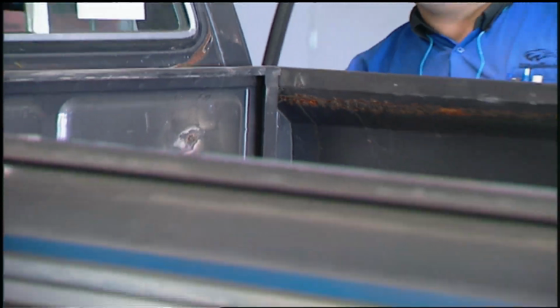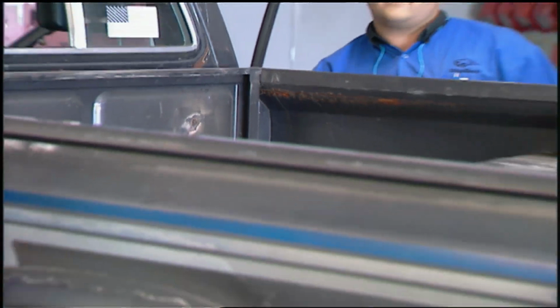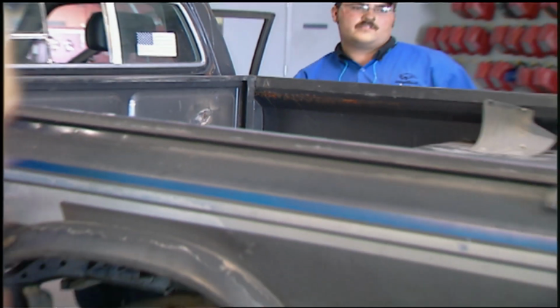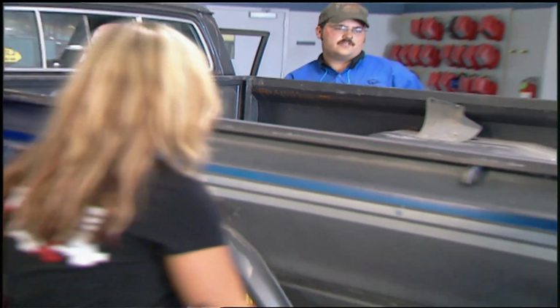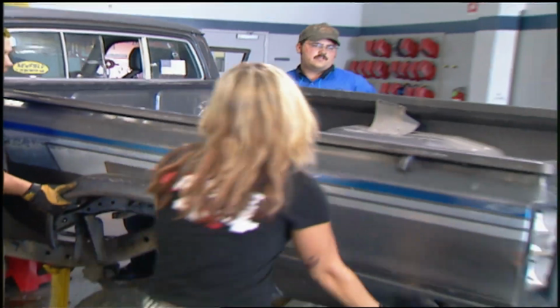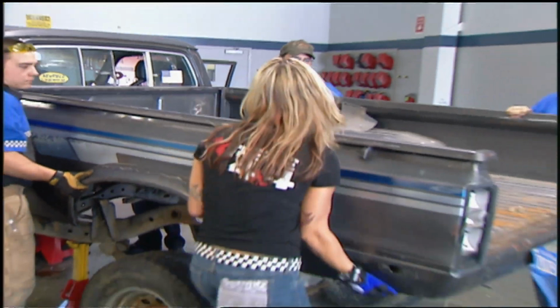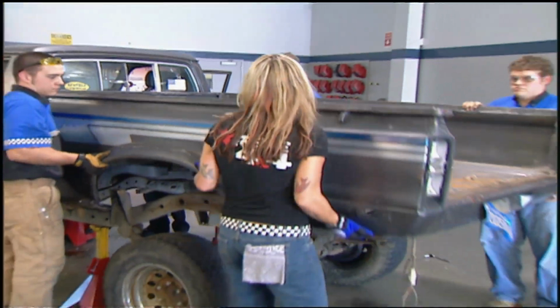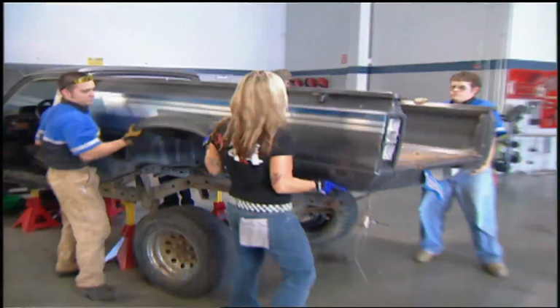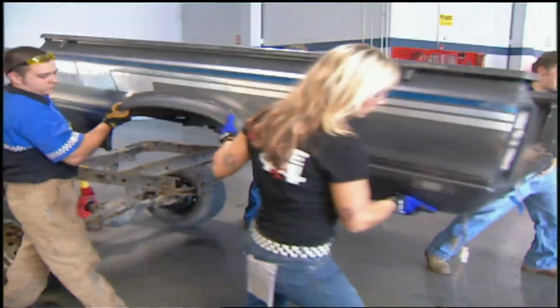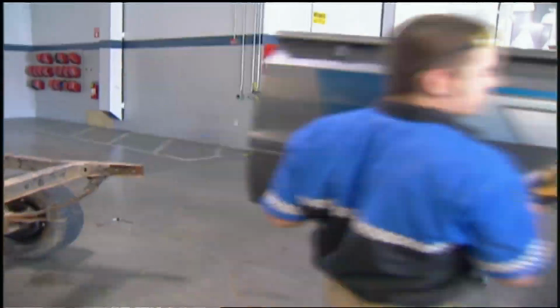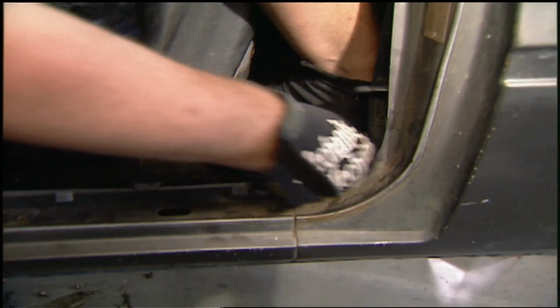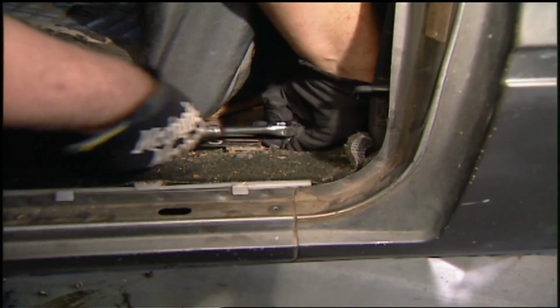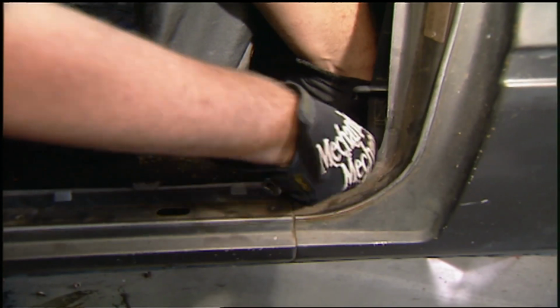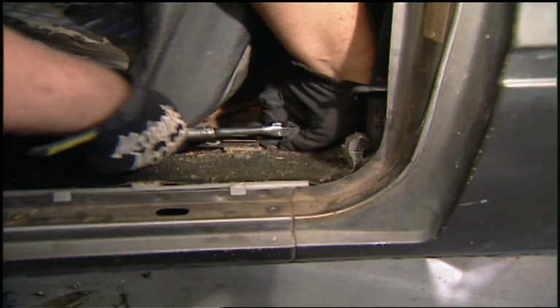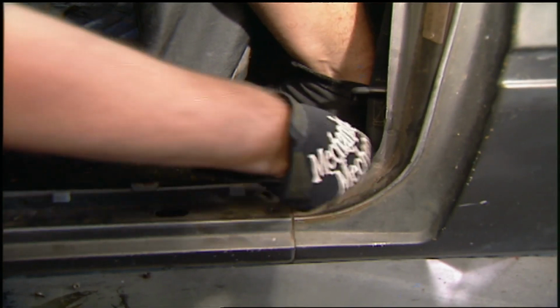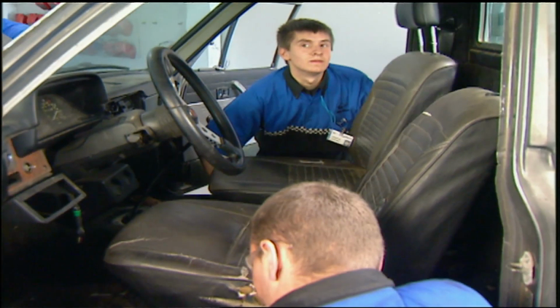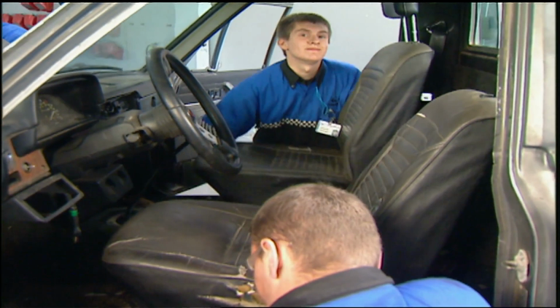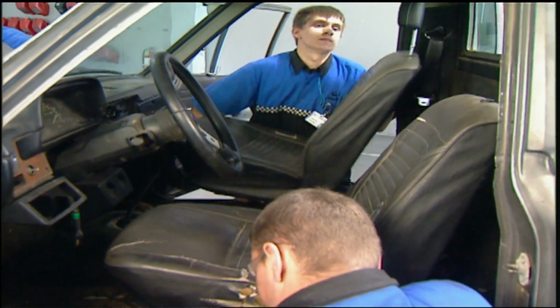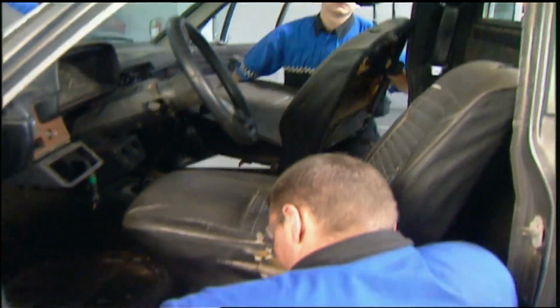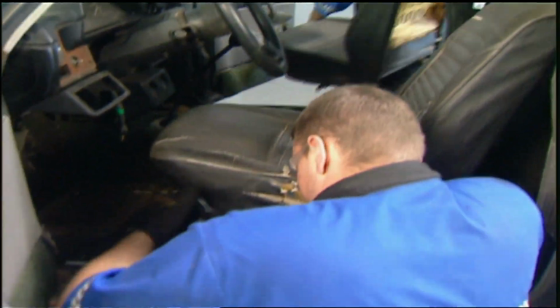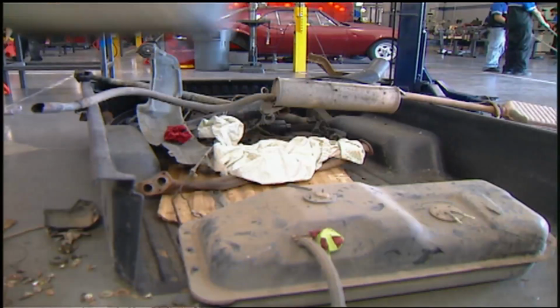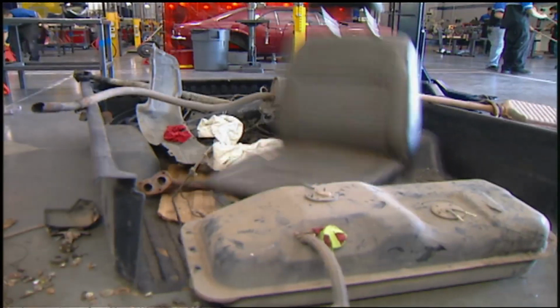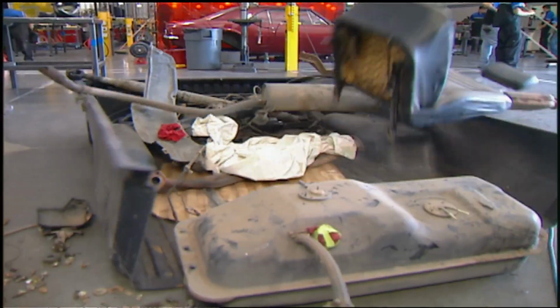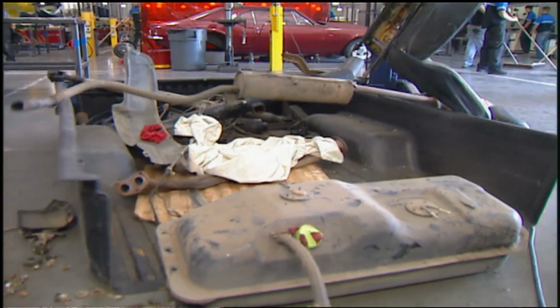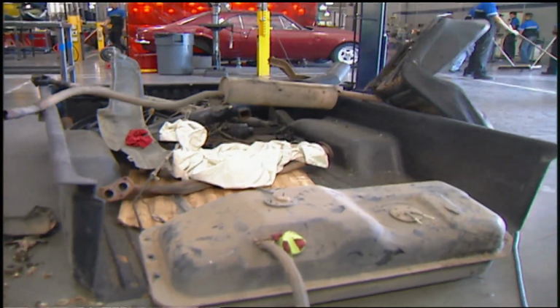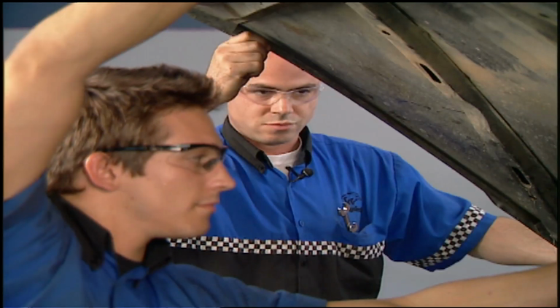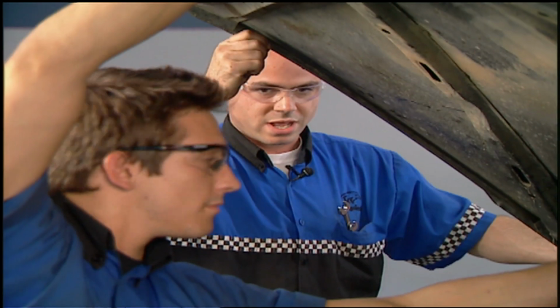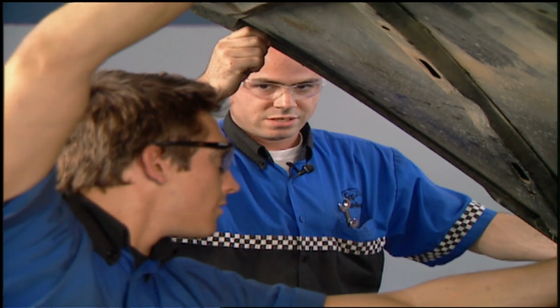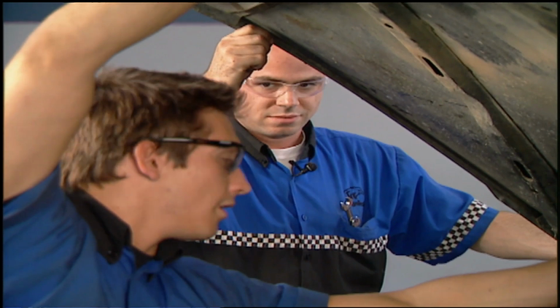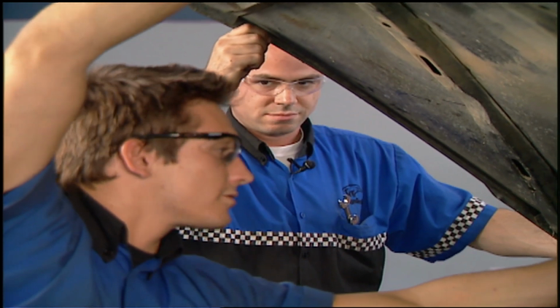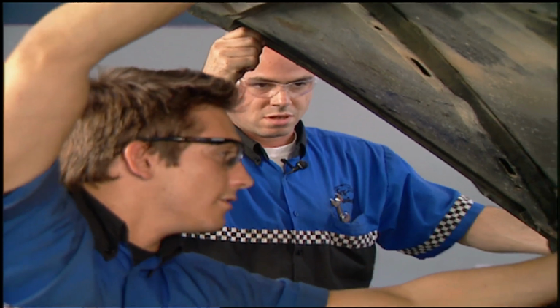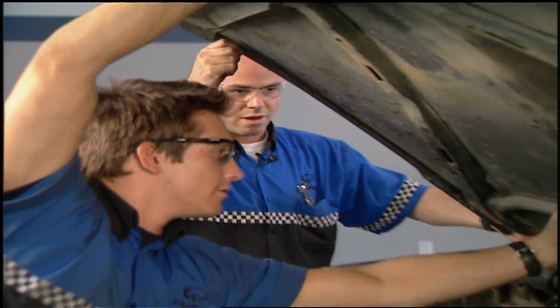This 1982 solid axle Toyota will be the beginning of our Formula Toy. Ready, guys? Yeah. All right.